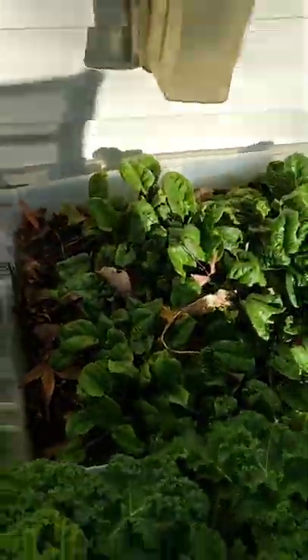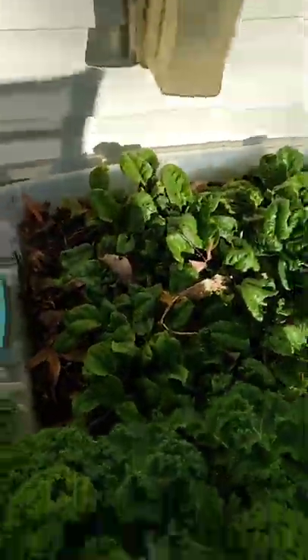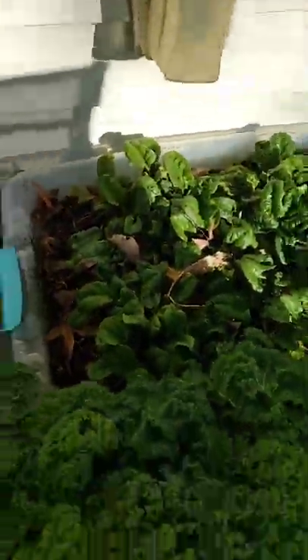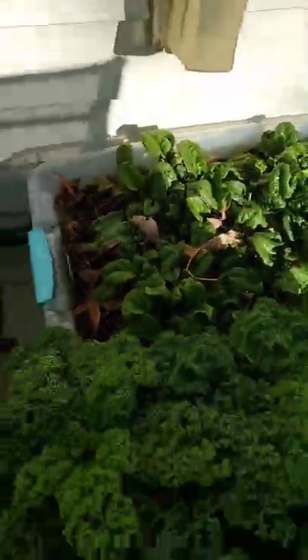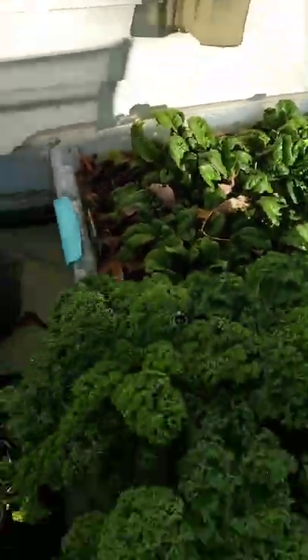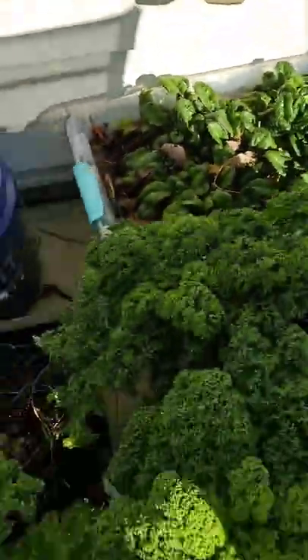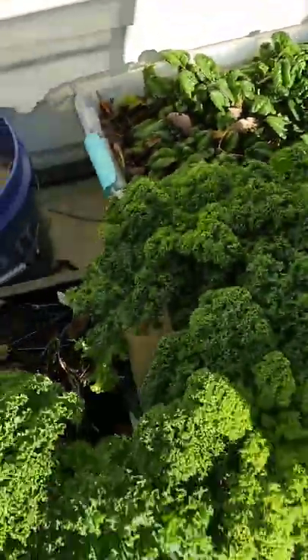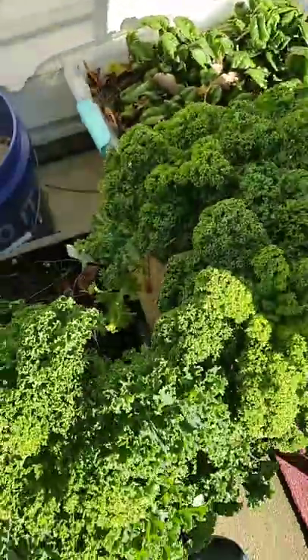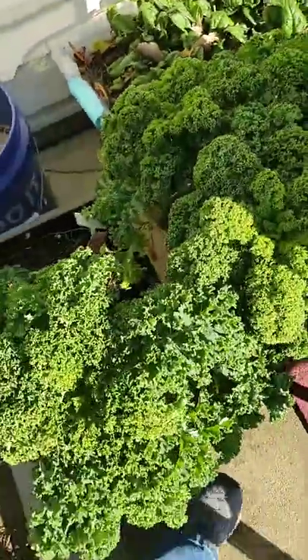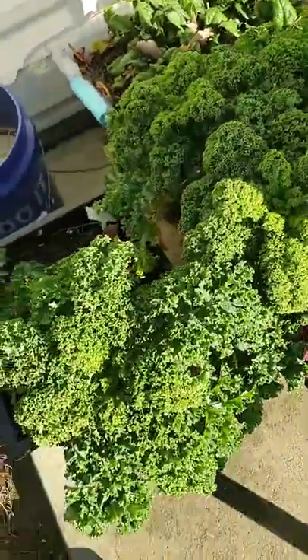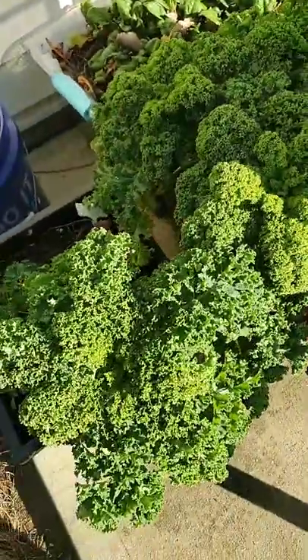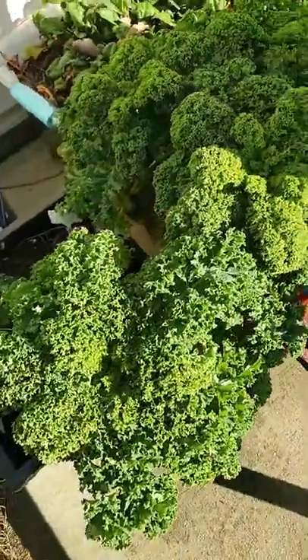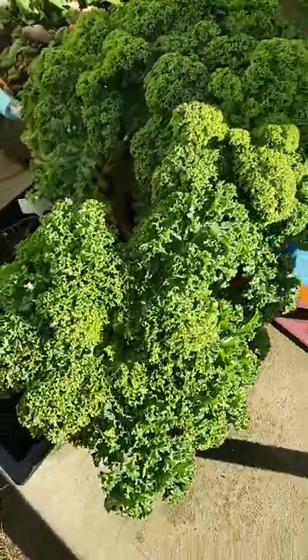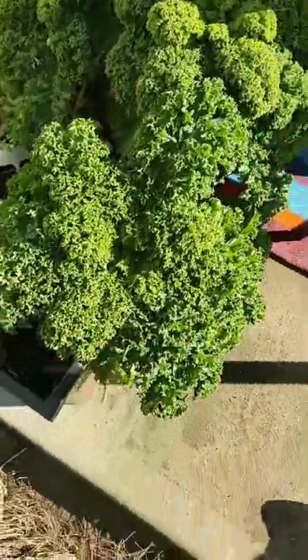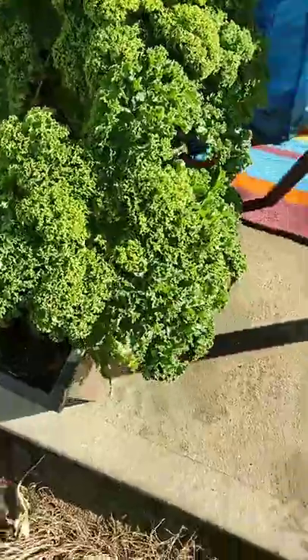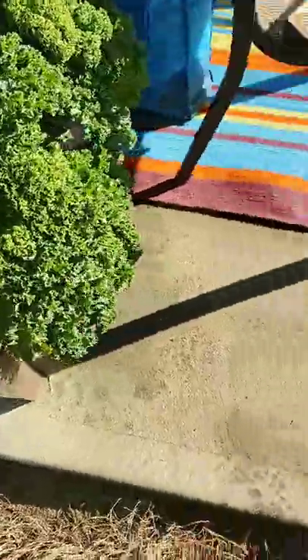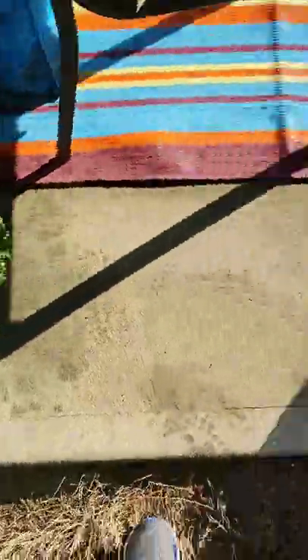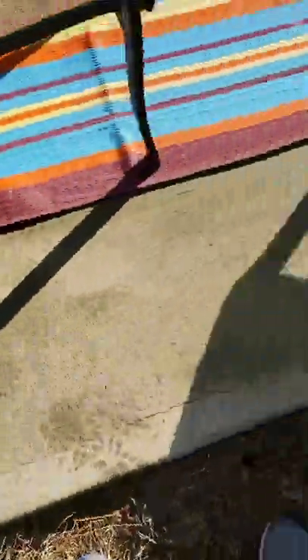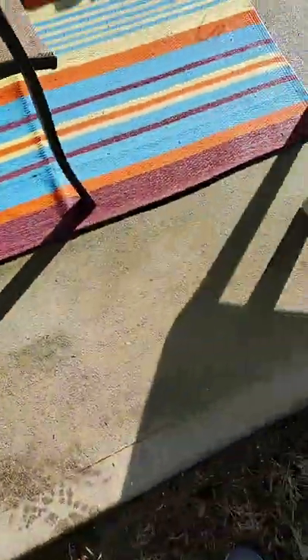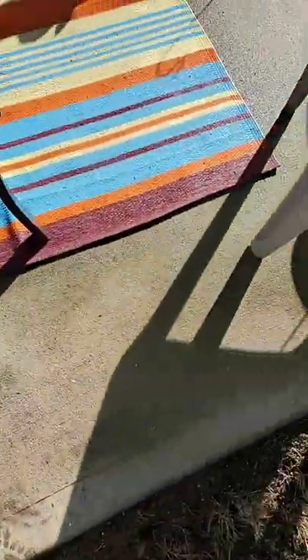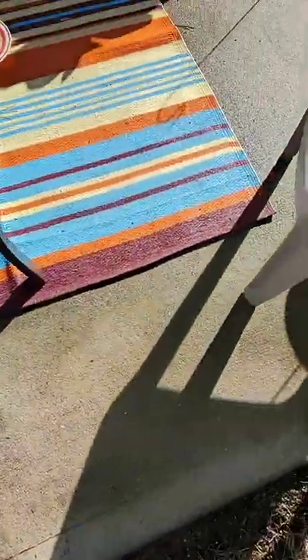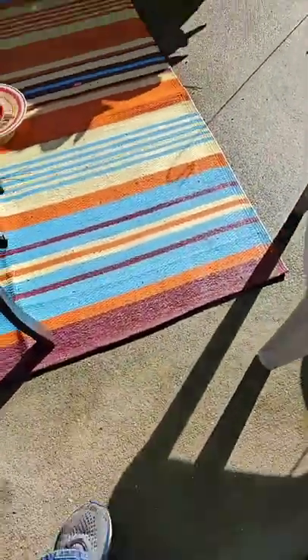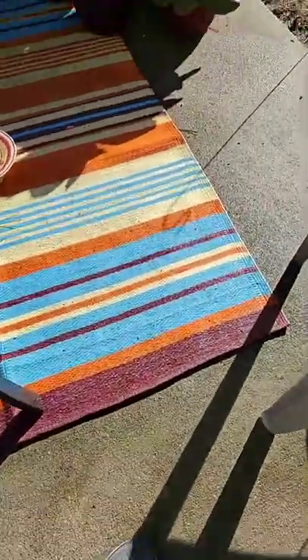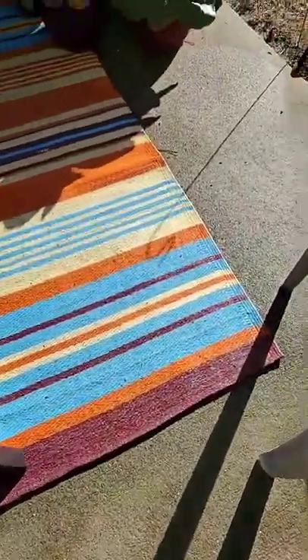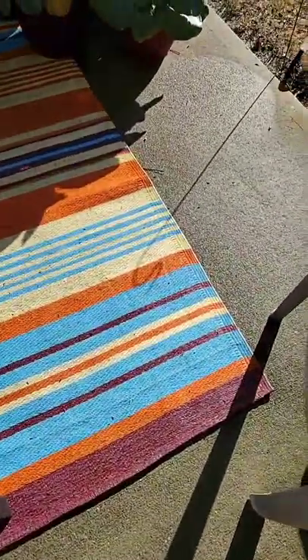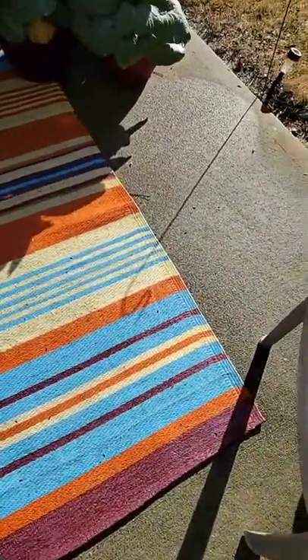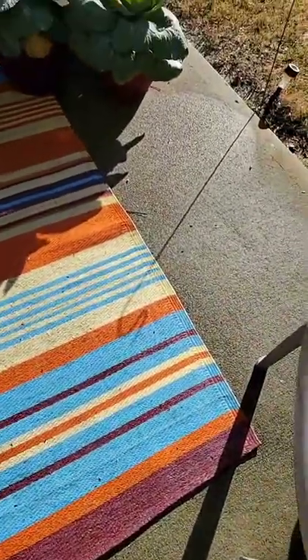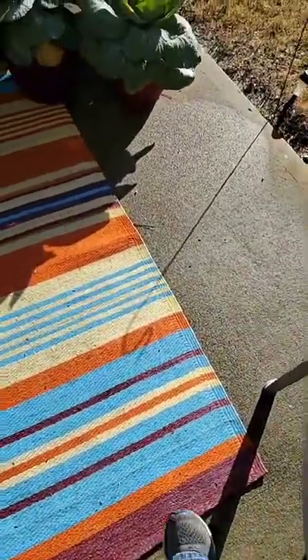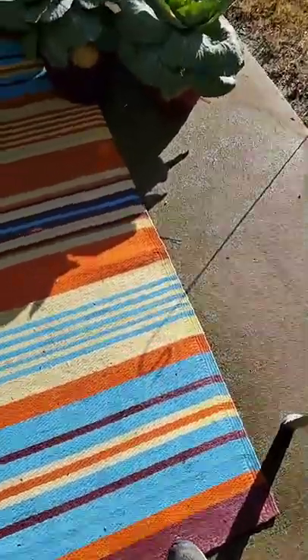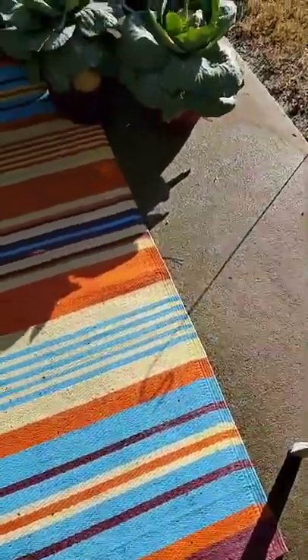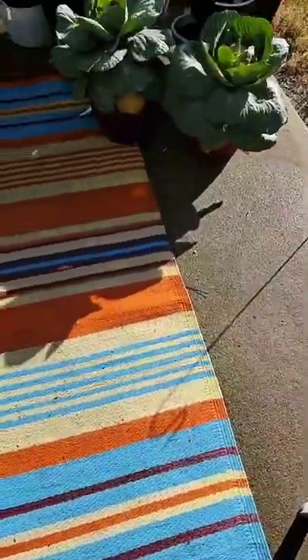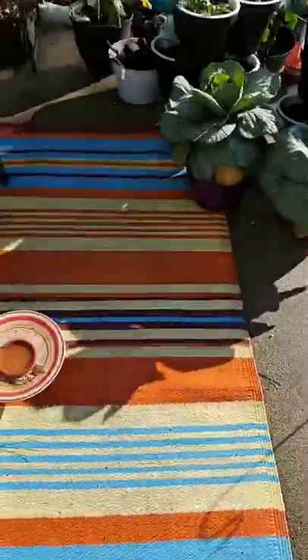One of my spinach beds is looking nice. I ate a lot of it last week. I was eating spinach in my omelets every day.